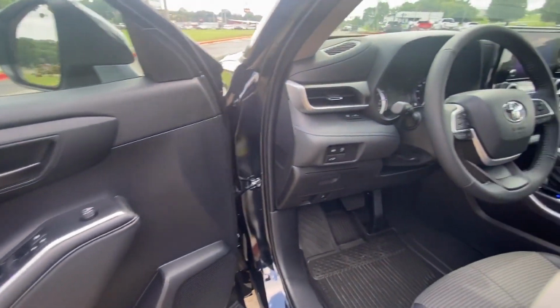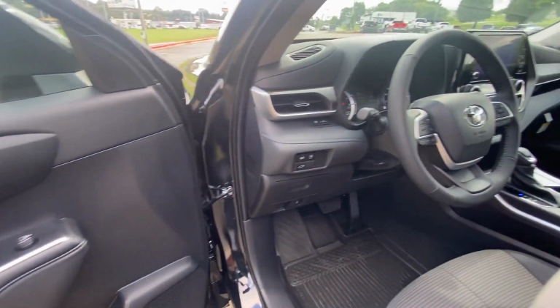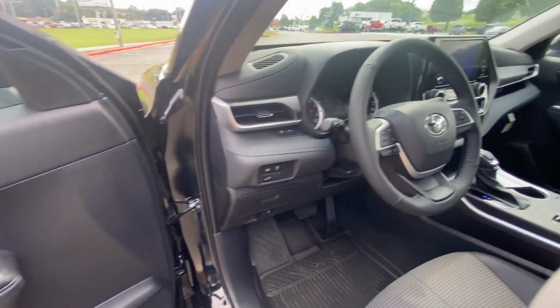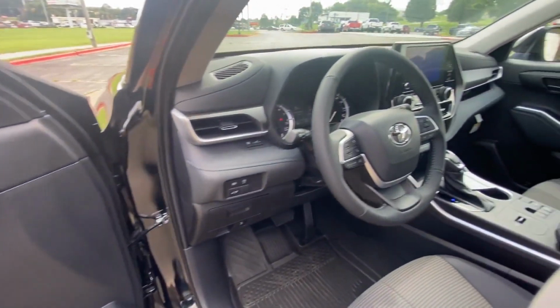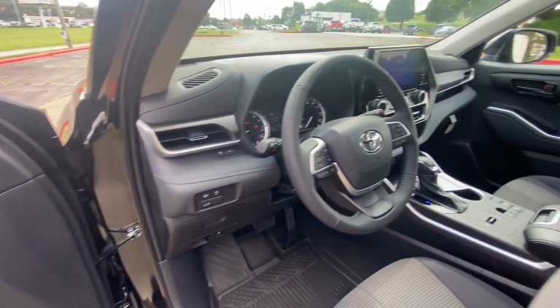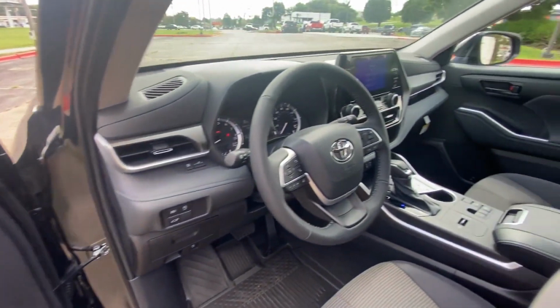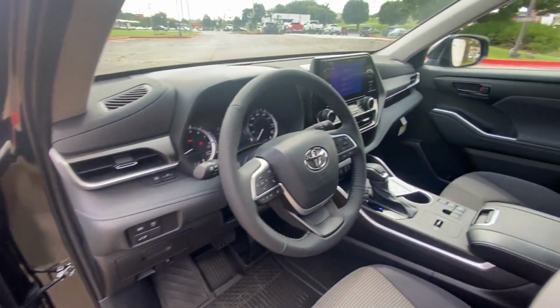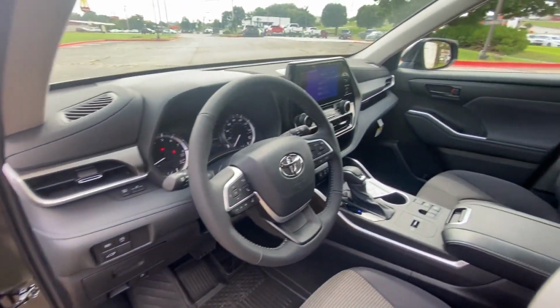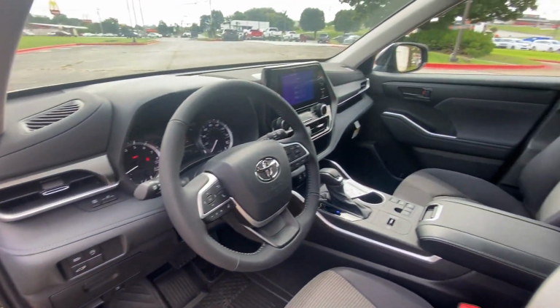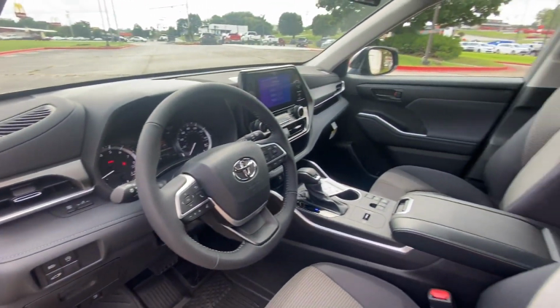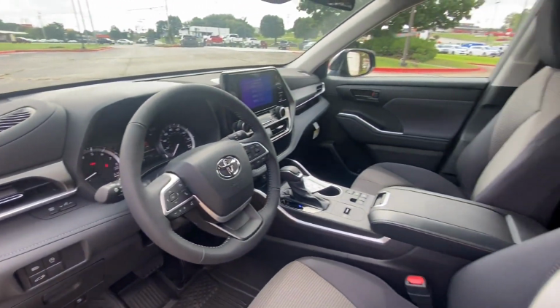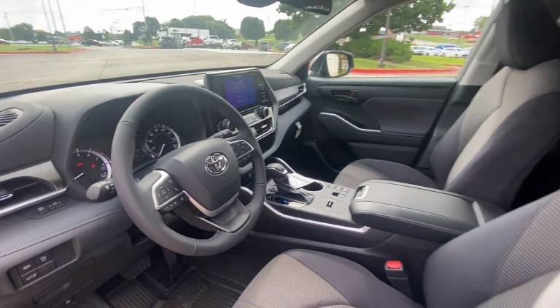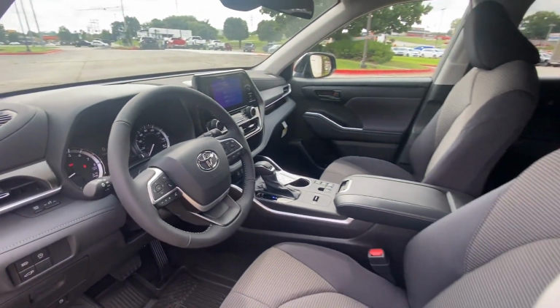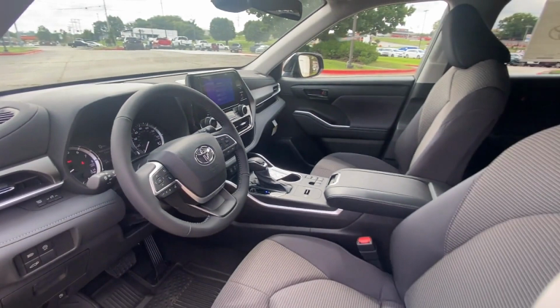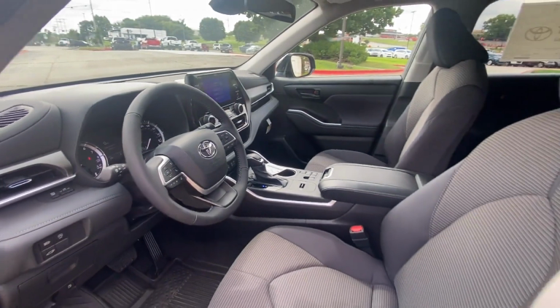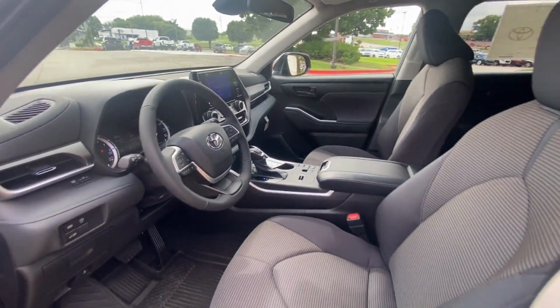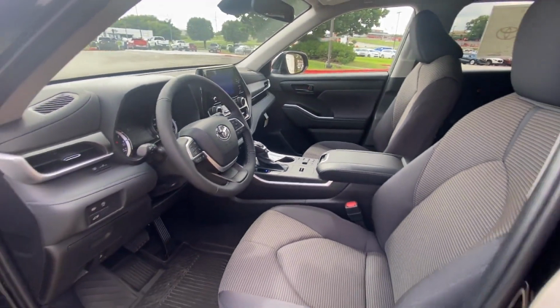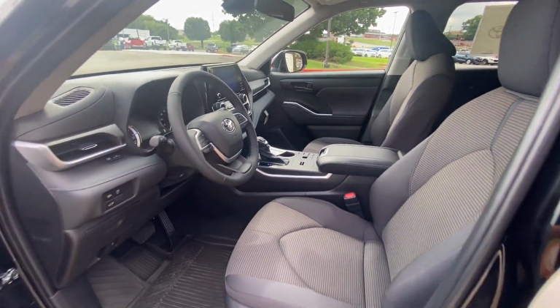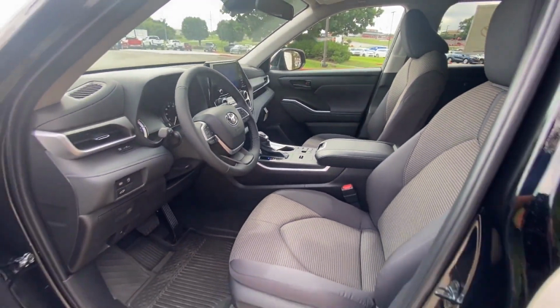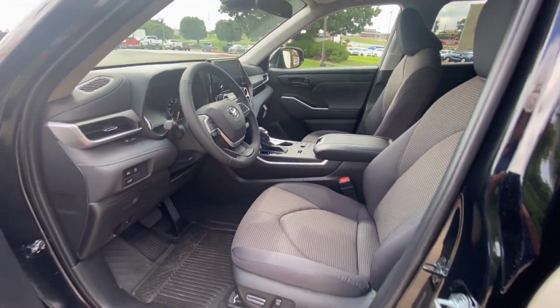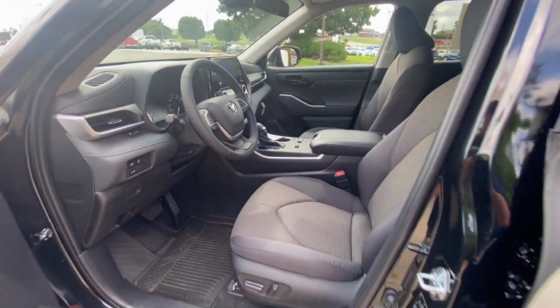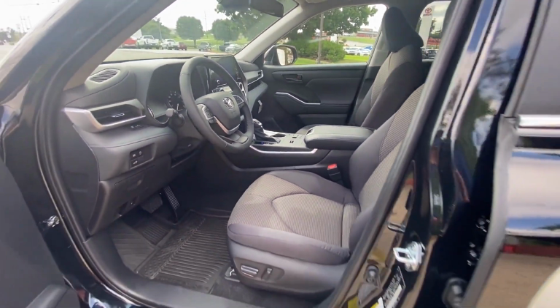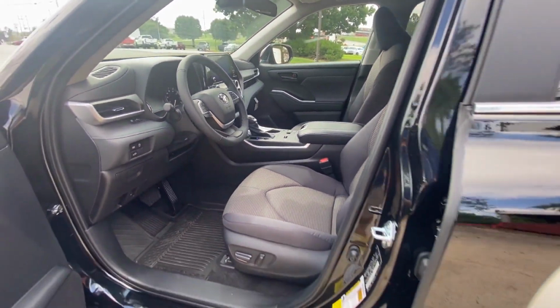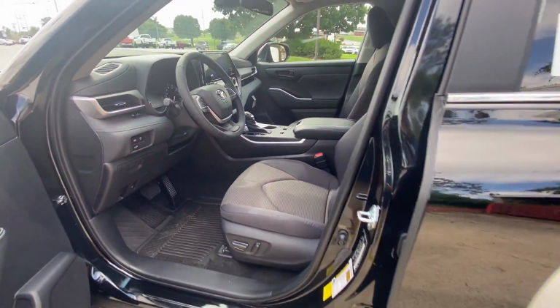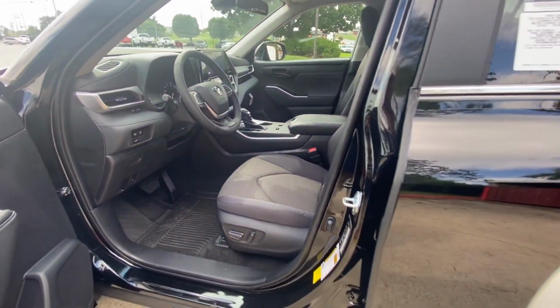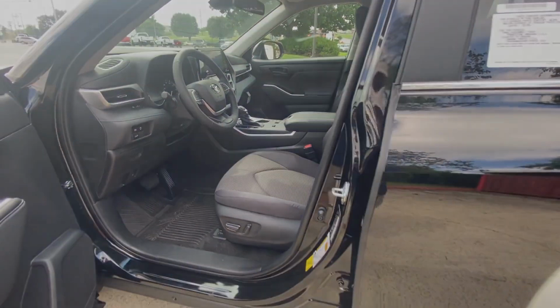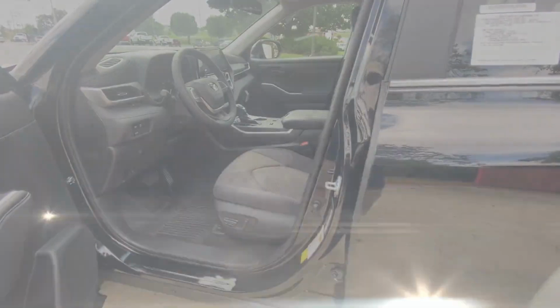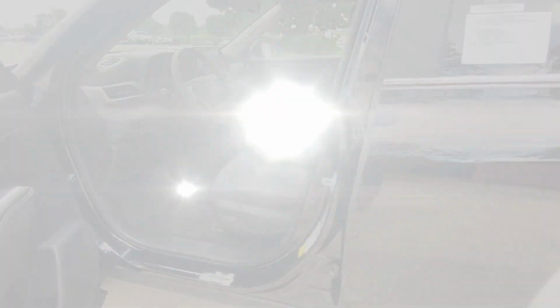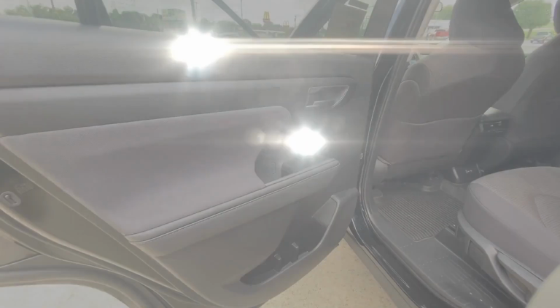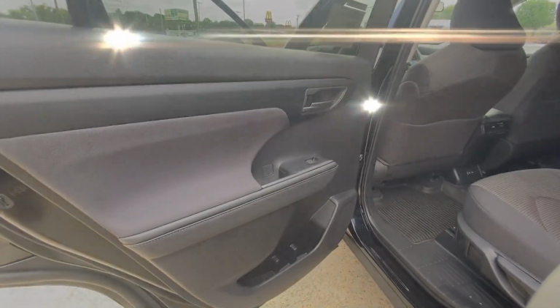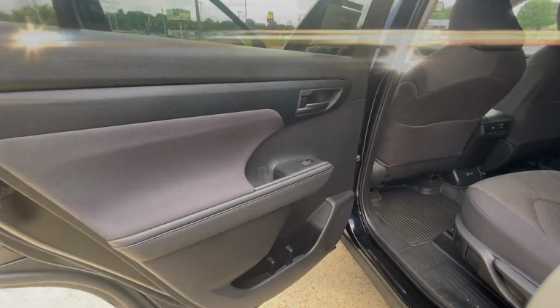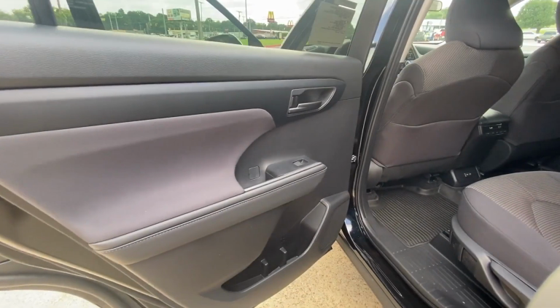Backup Camera, Tinted Windows, Rear Air Conditioning, Power Driver Seat, Bluetooth, Brake Assist.